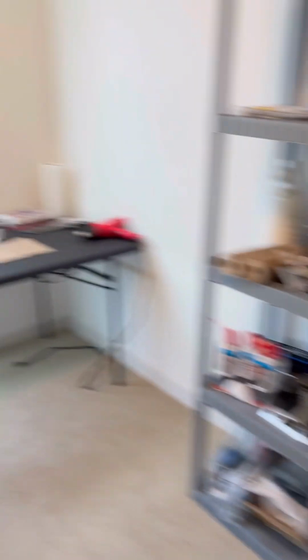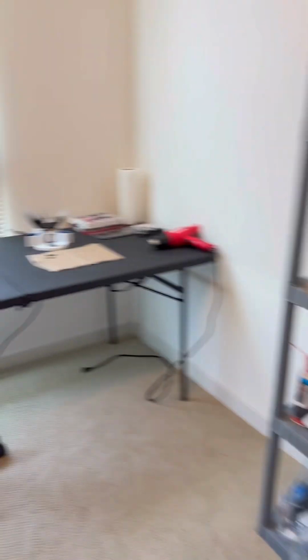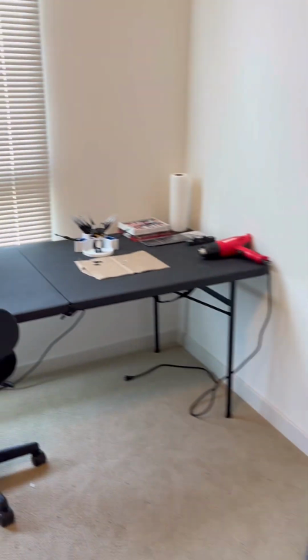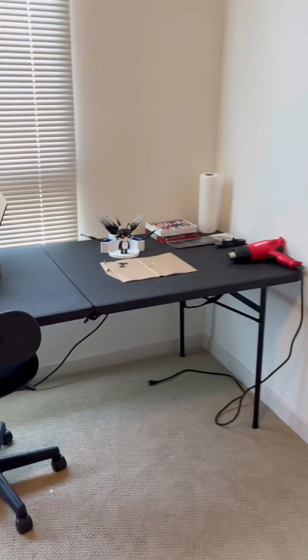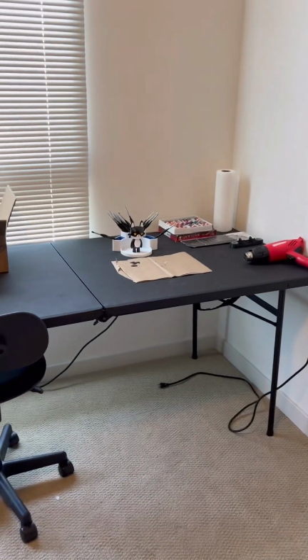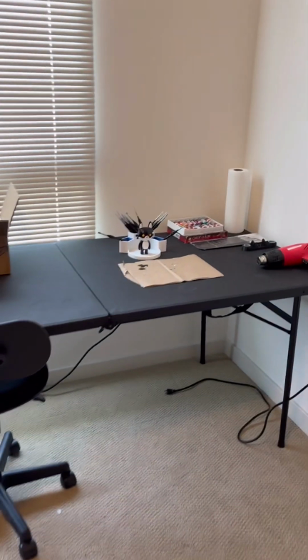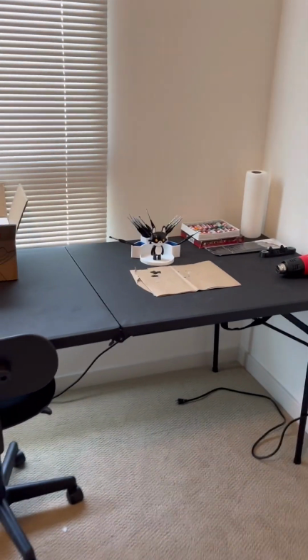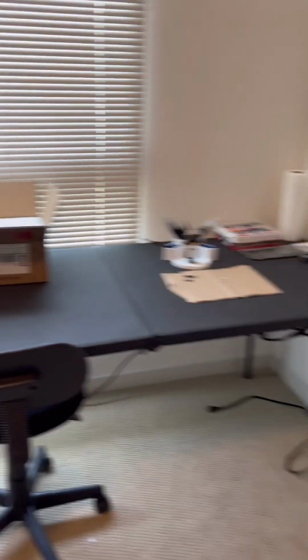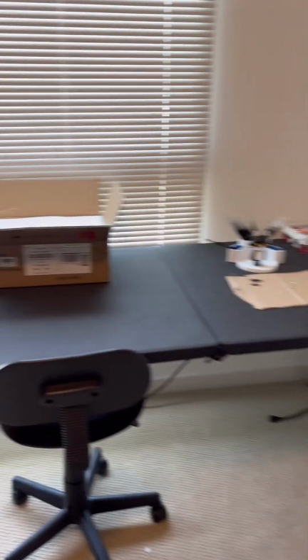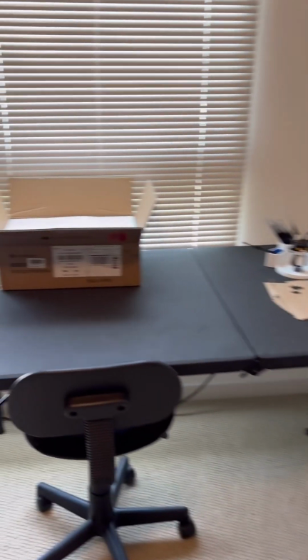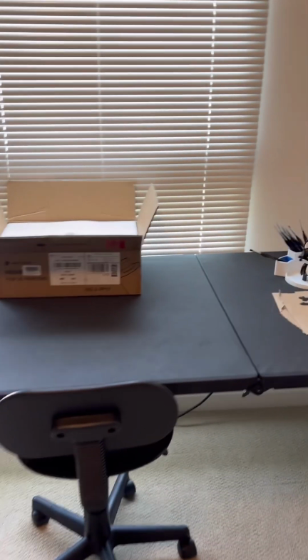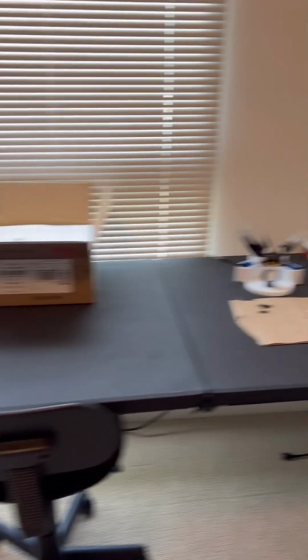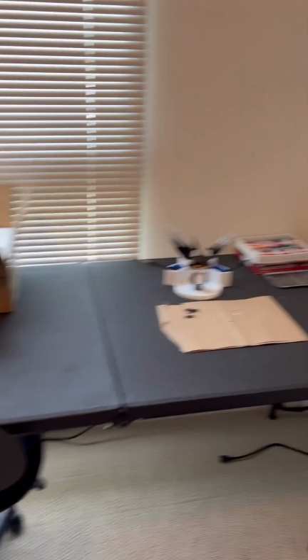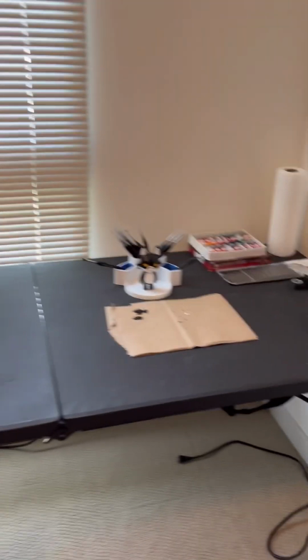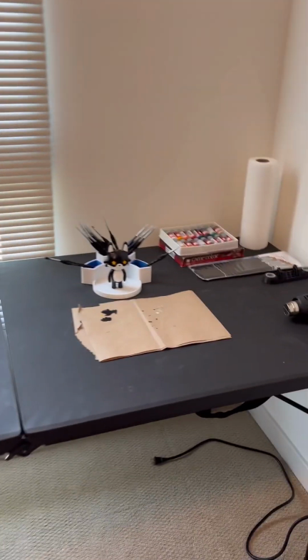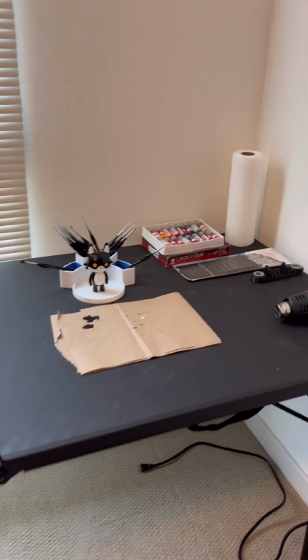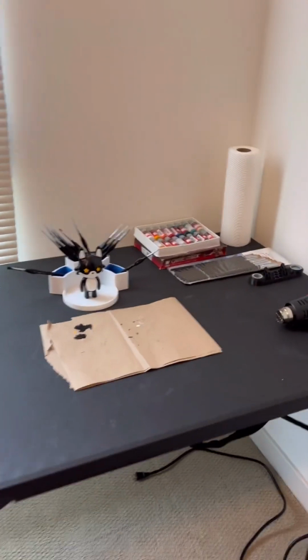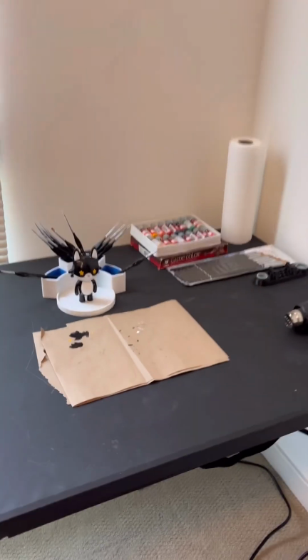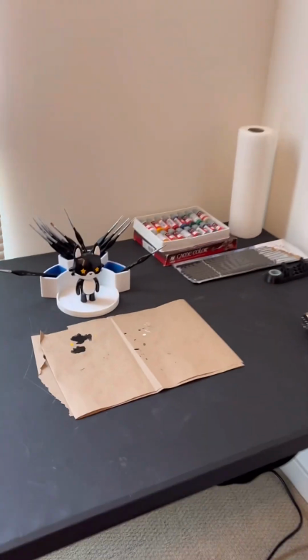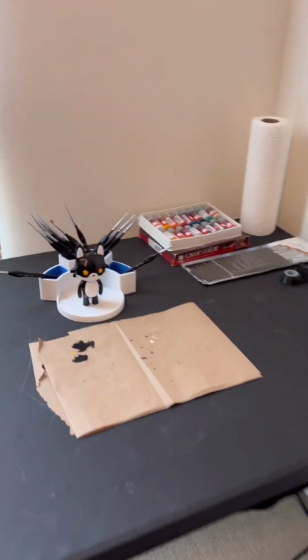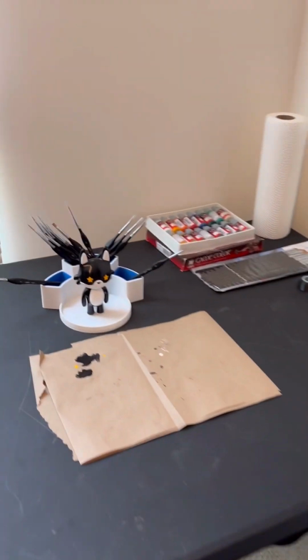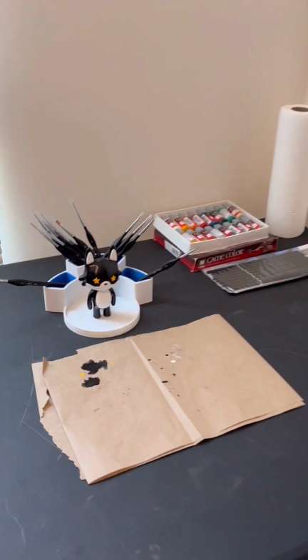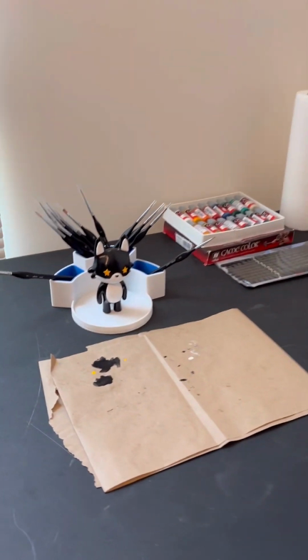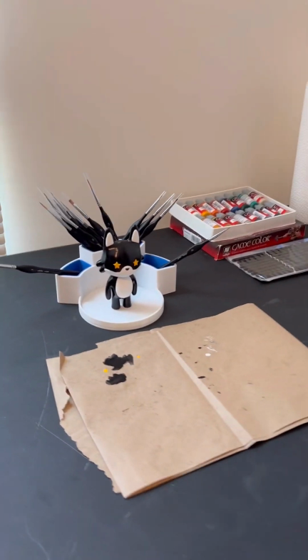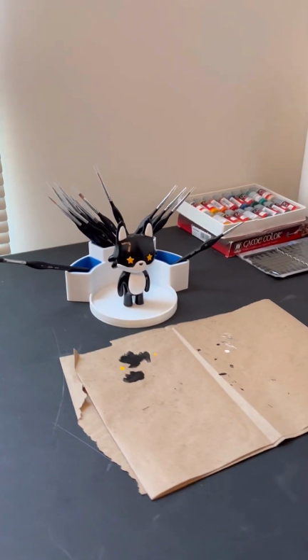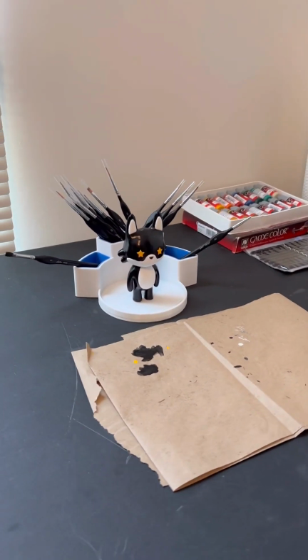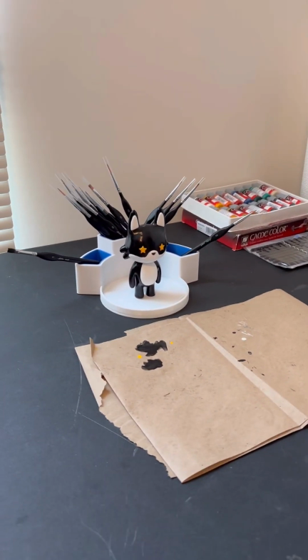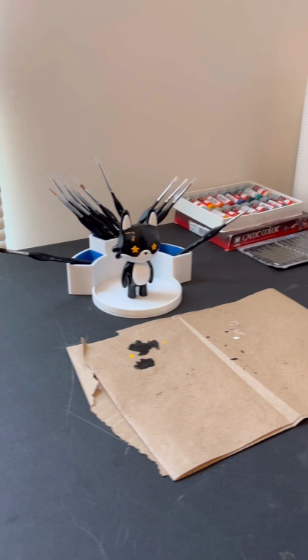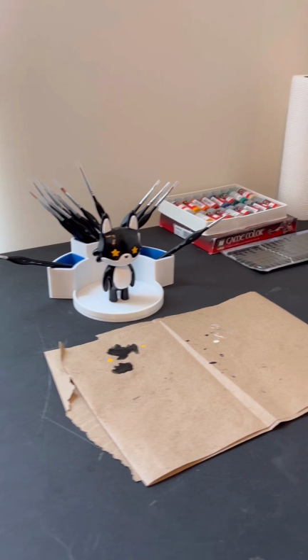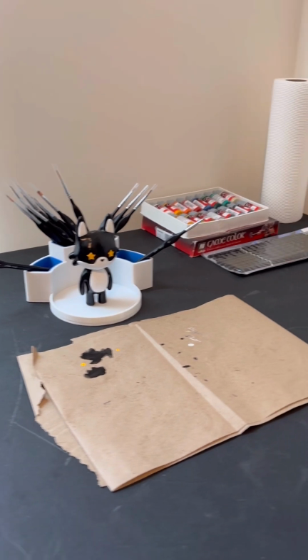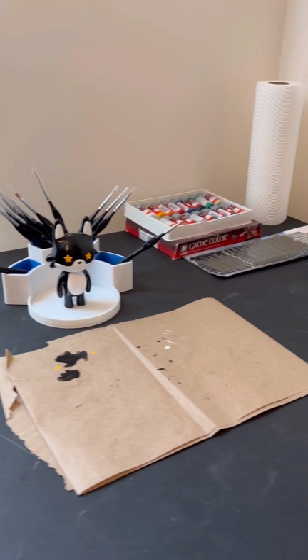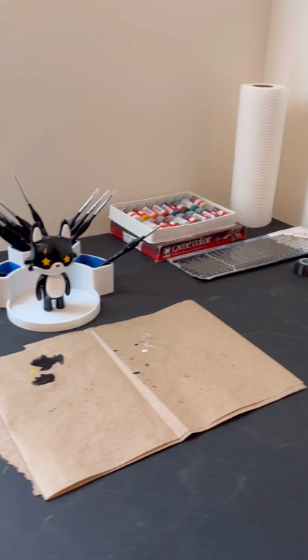Then coming over to this corner, this is the artist corner and this is where I'll be painting some prints.